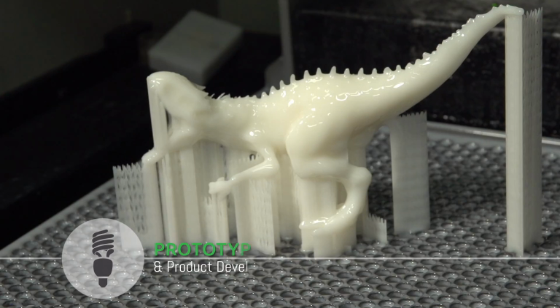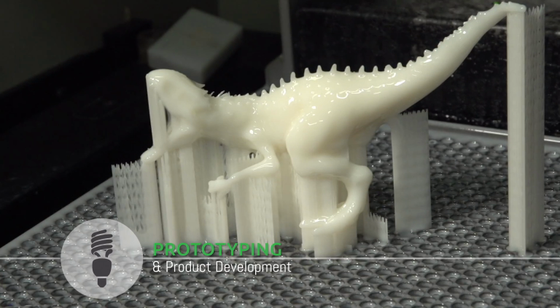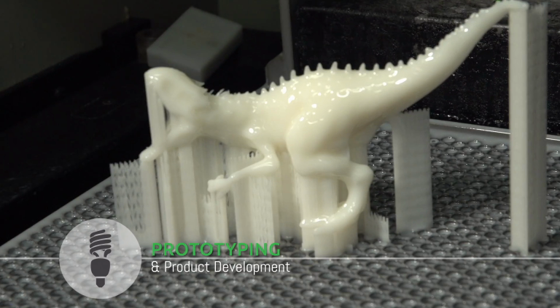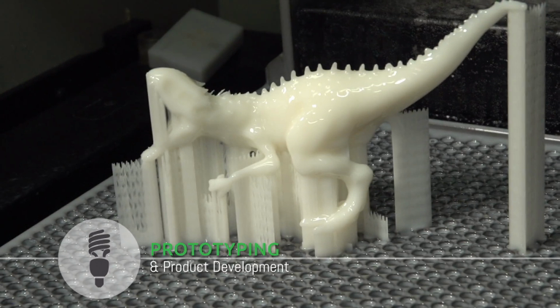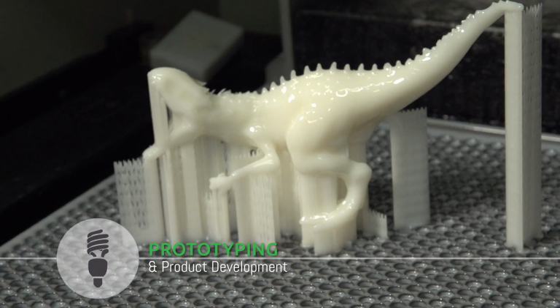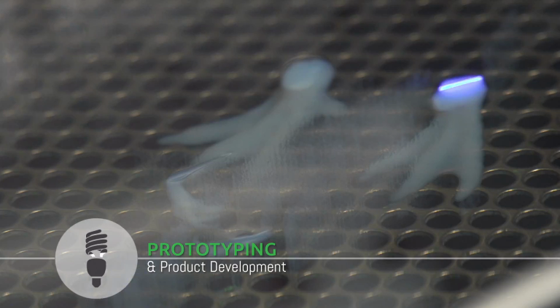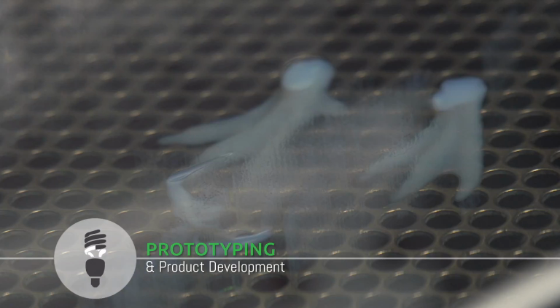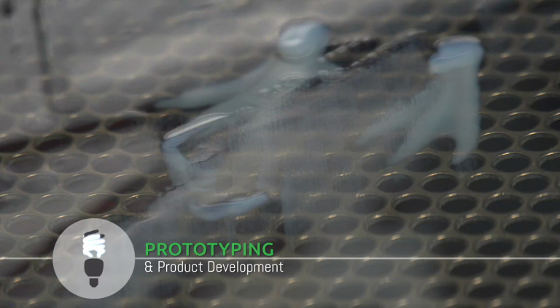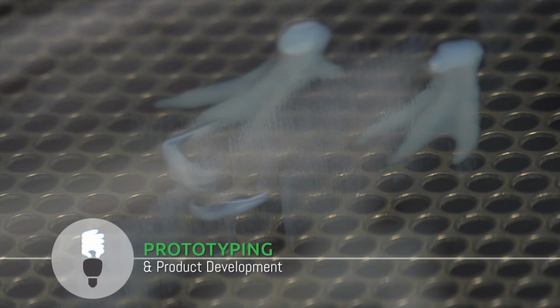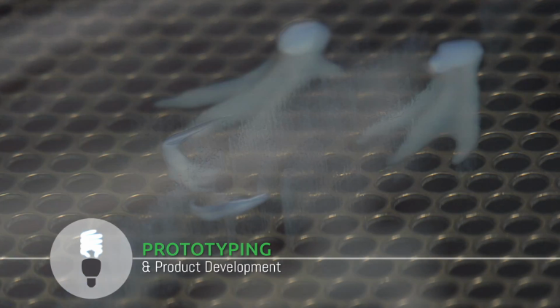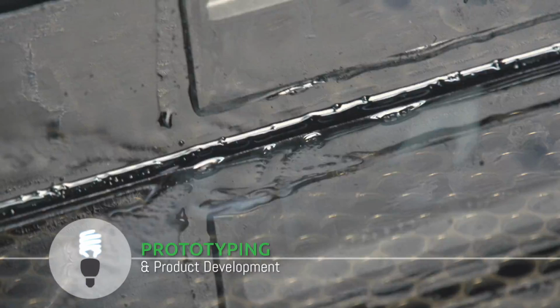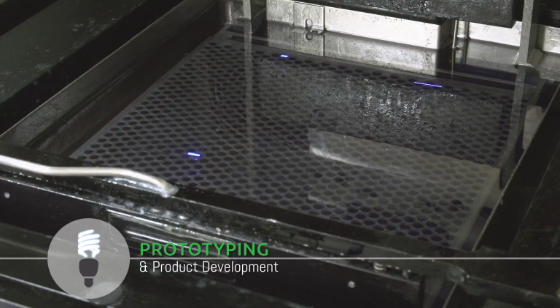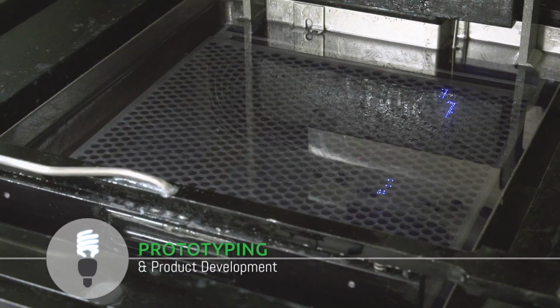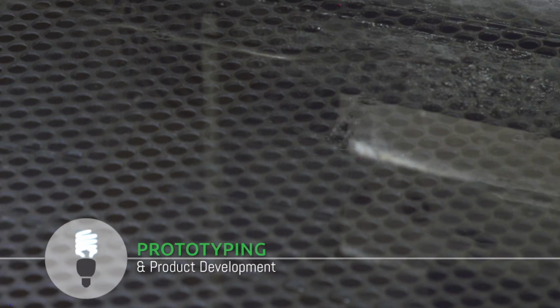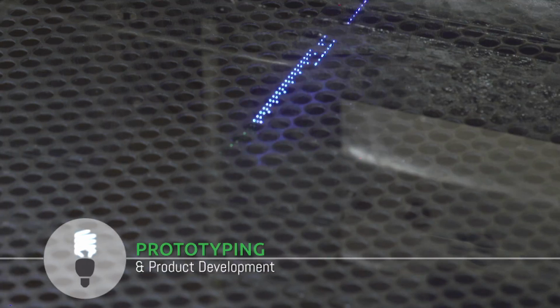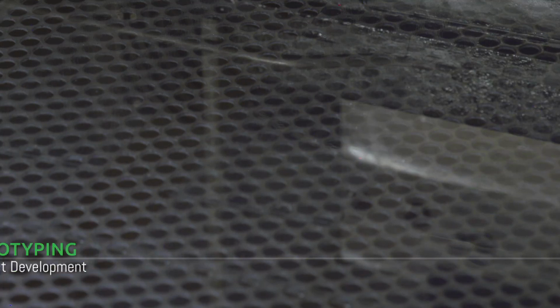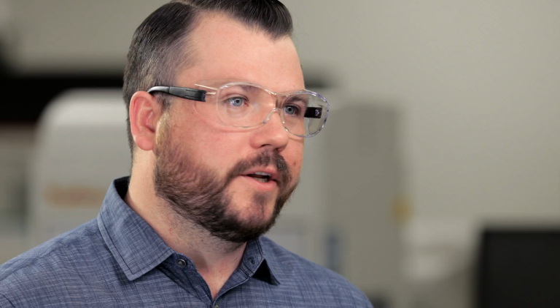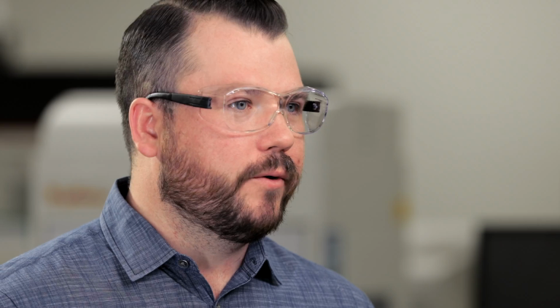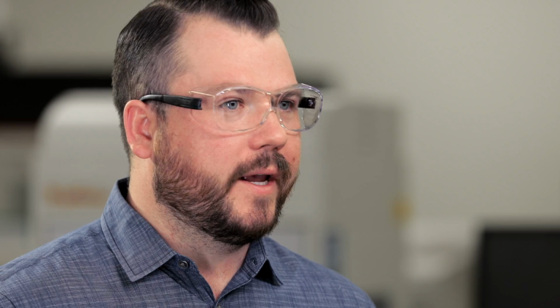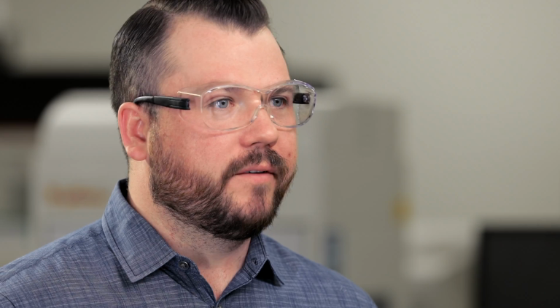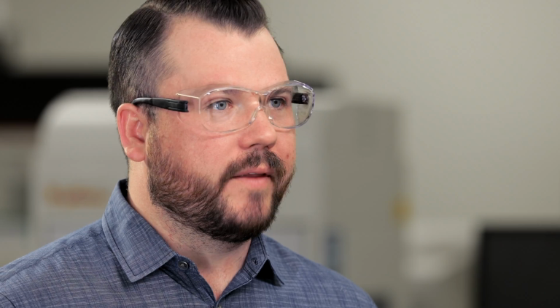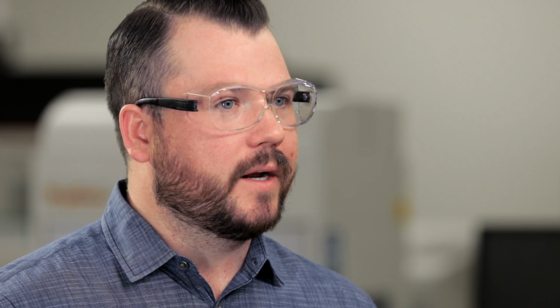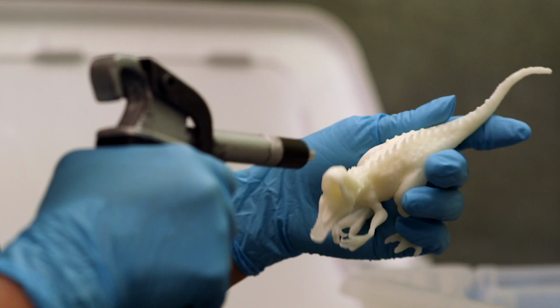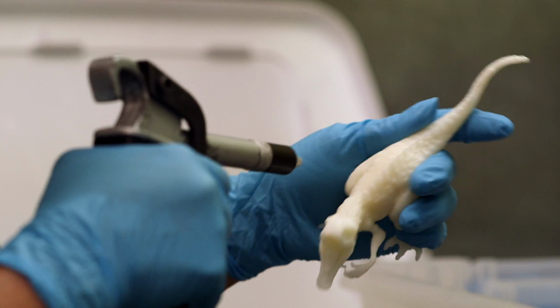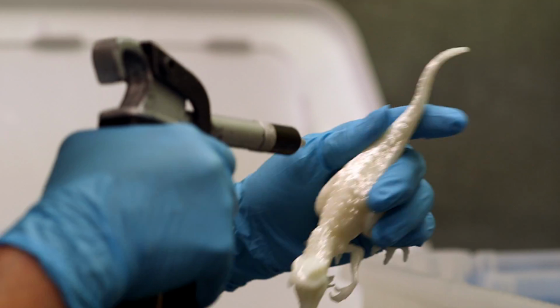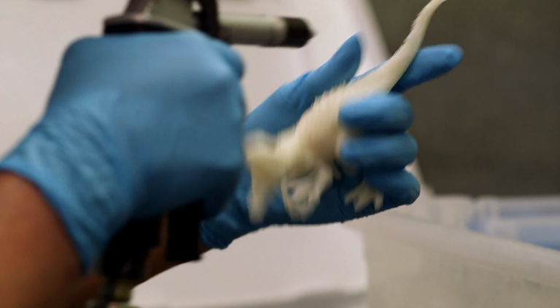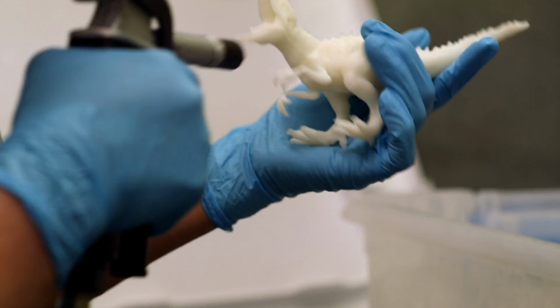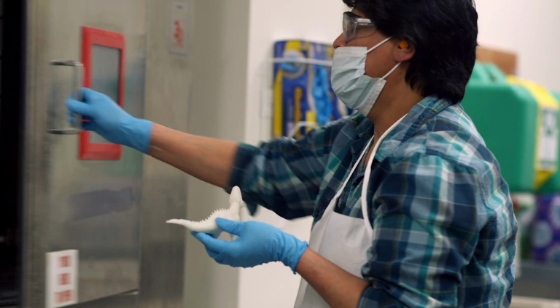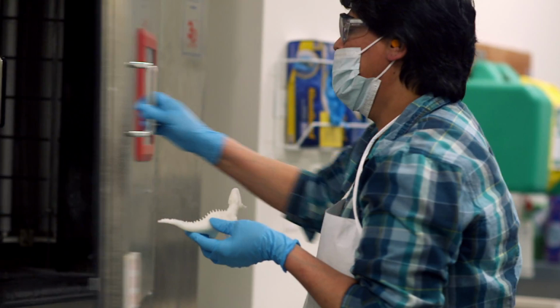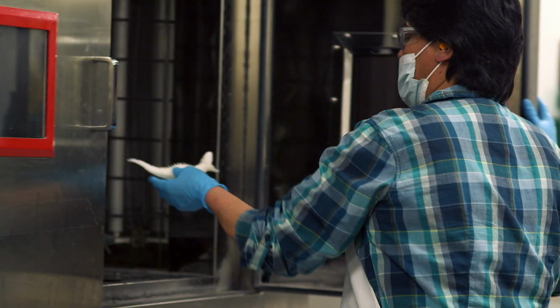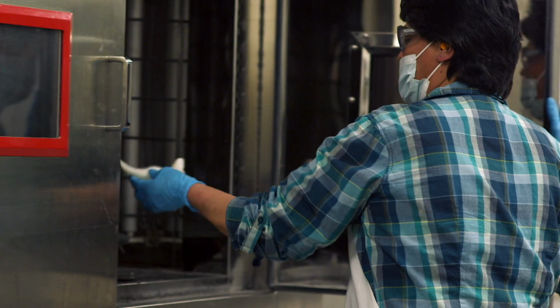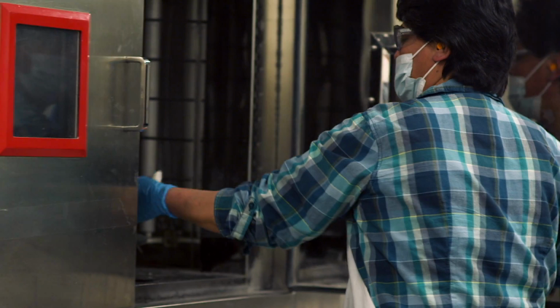We have various methods for doing quick prototypes — one to two days — and then a couple of weeks for bridge tooling options.